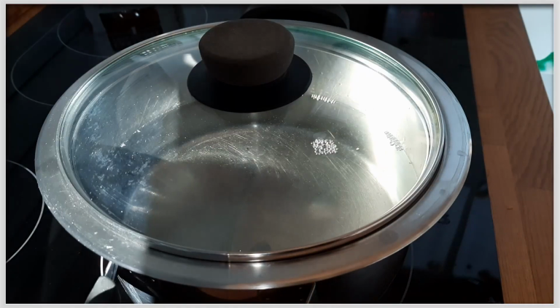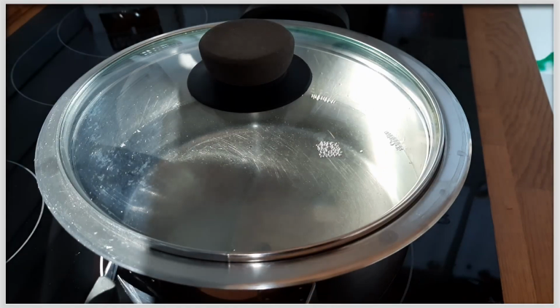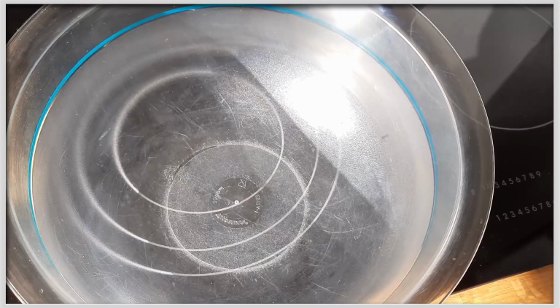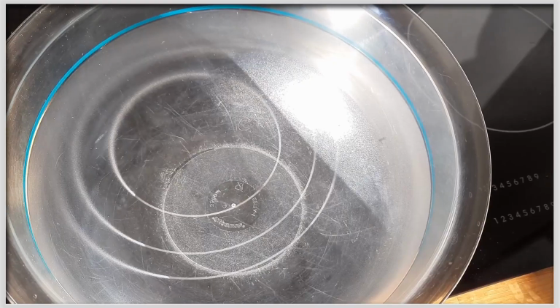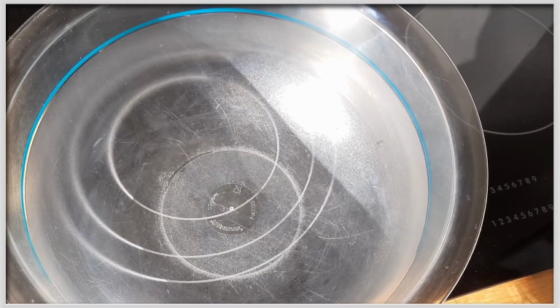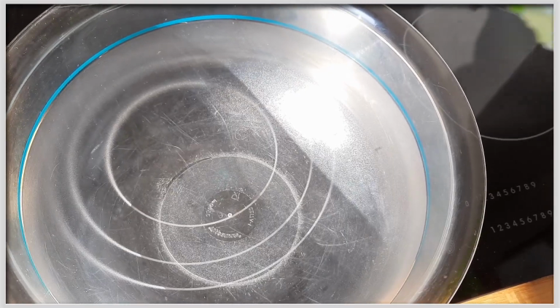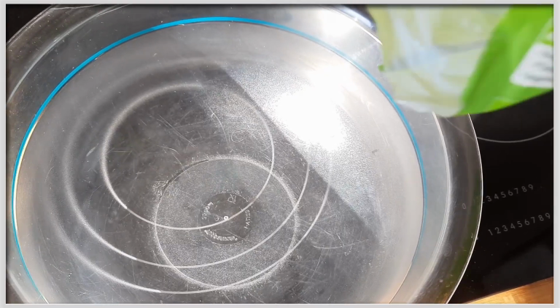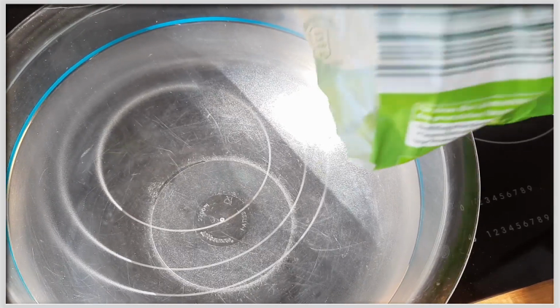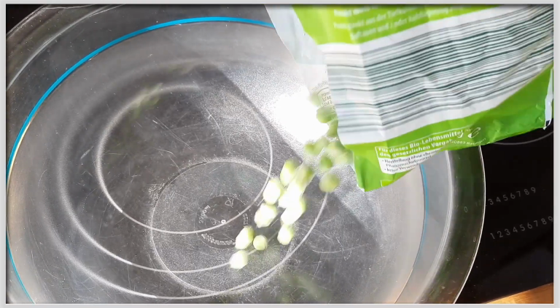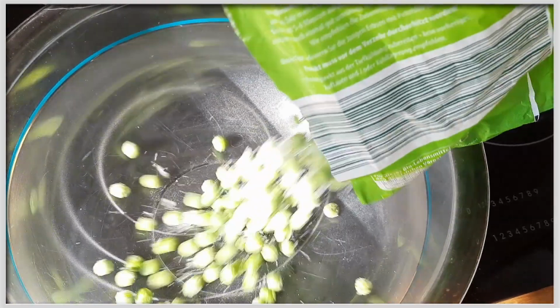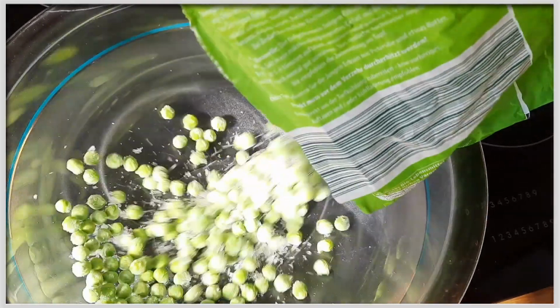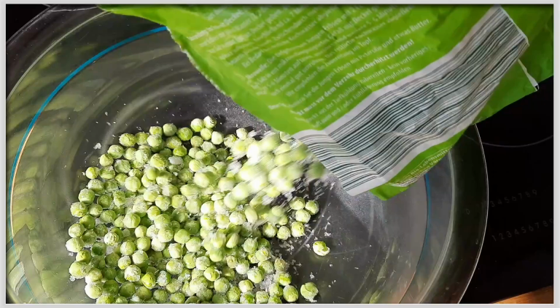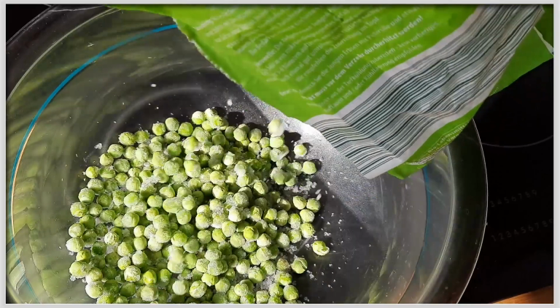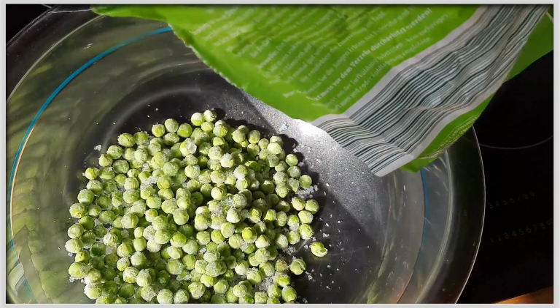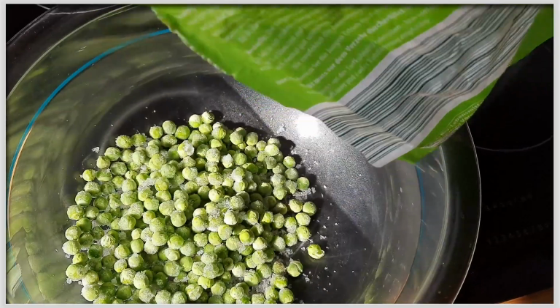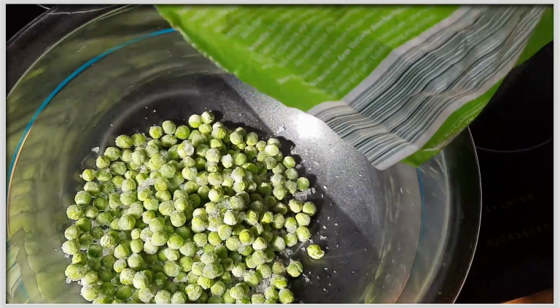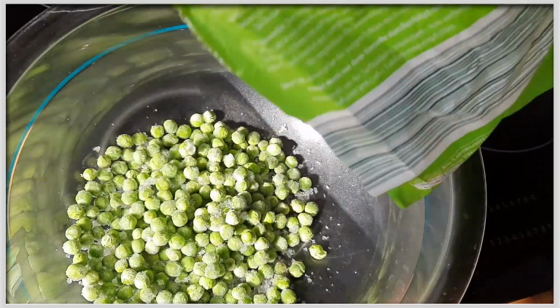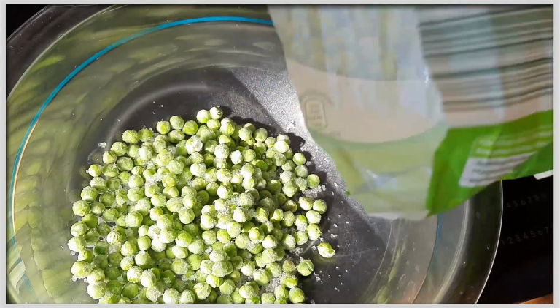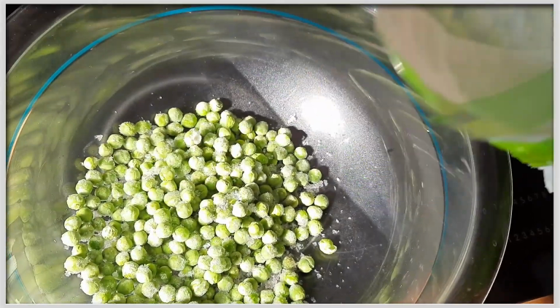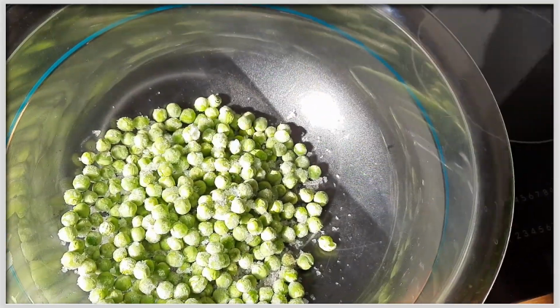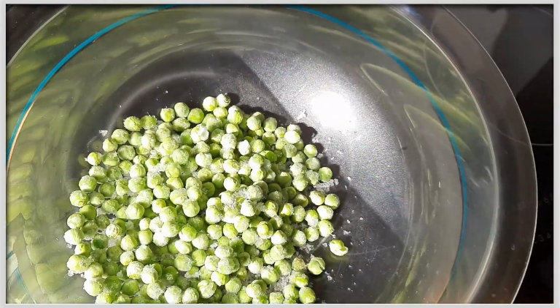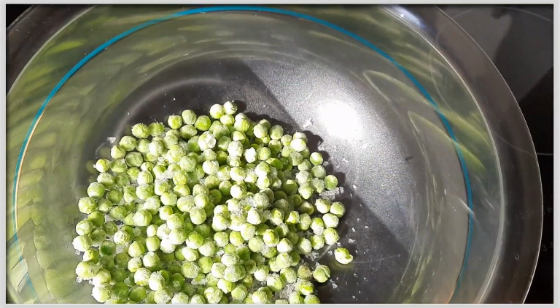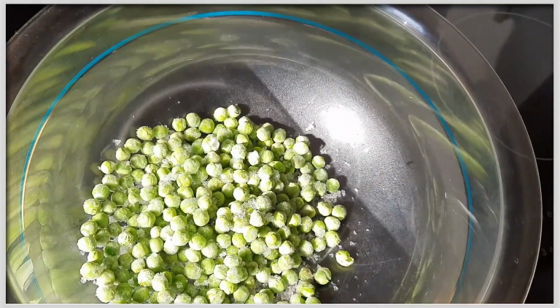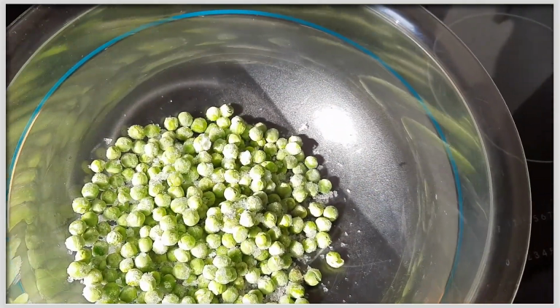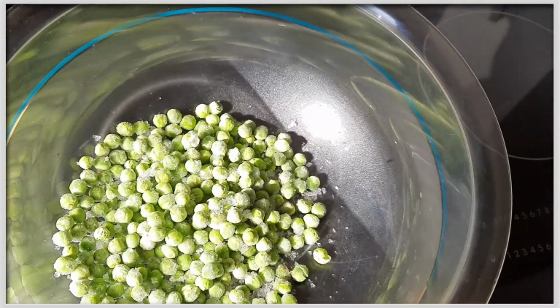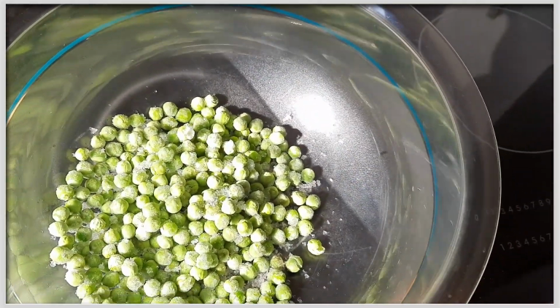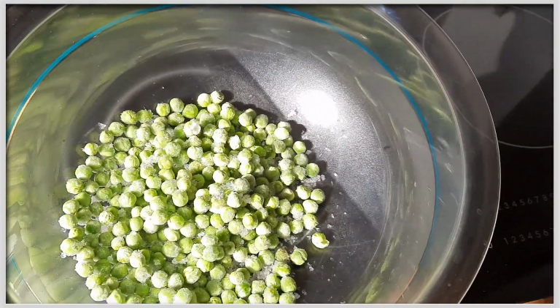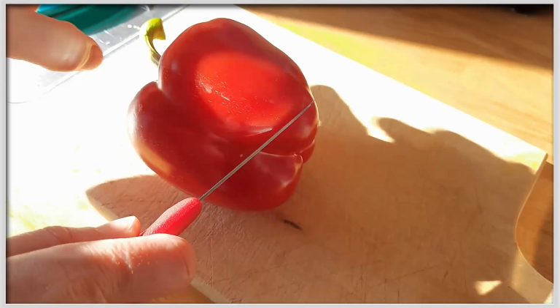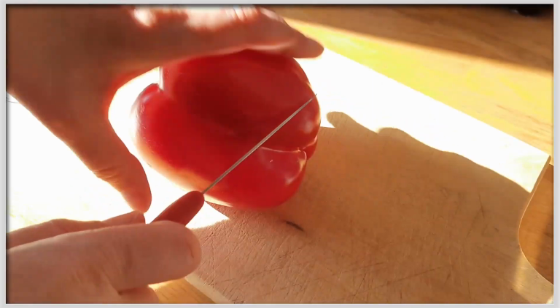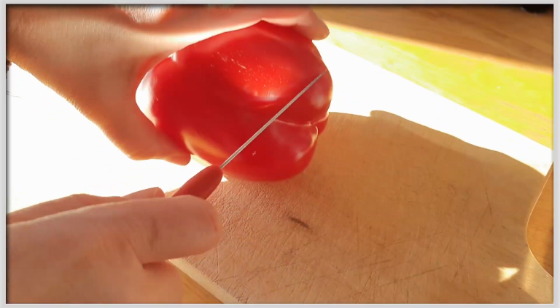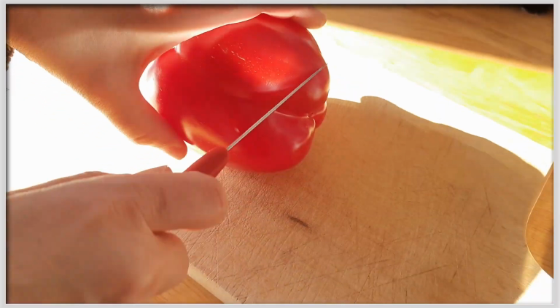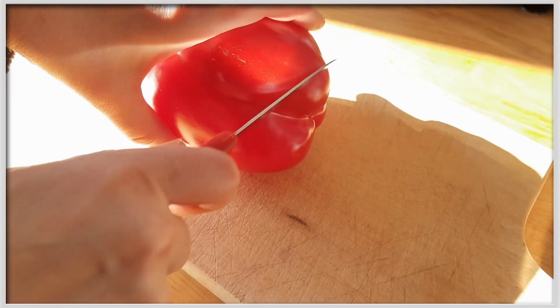Zuerst brauchen wir eine Paprika, ein paar Tomaten, ein paar Erbsen und natürlich die Farfalle – also die Nudeln für den Nudelsalat.